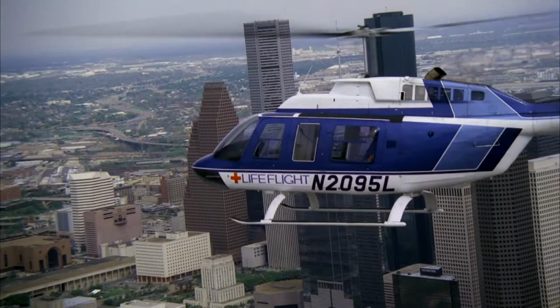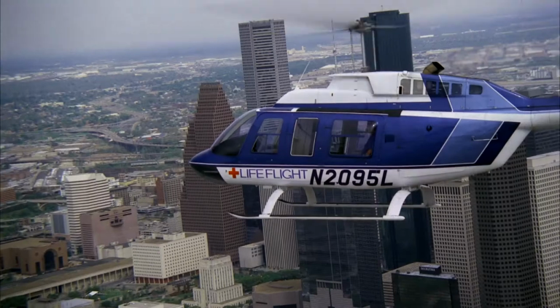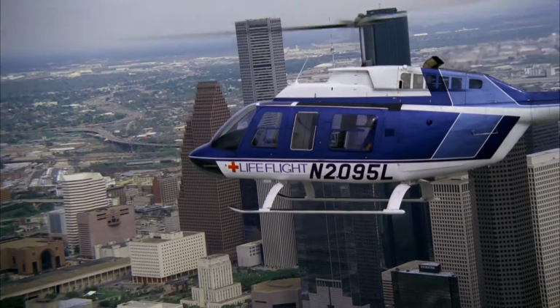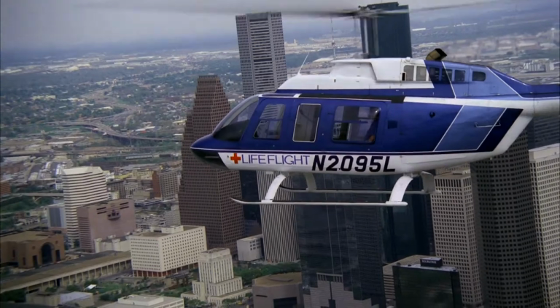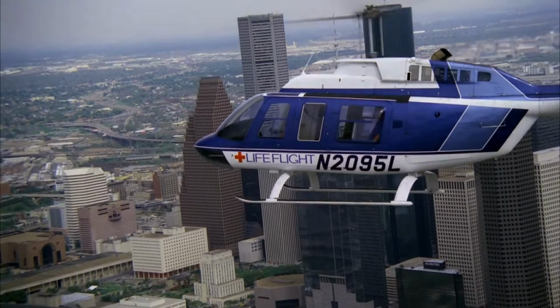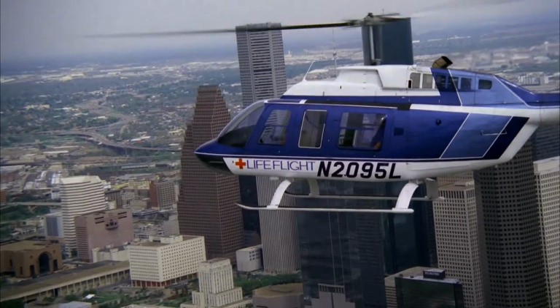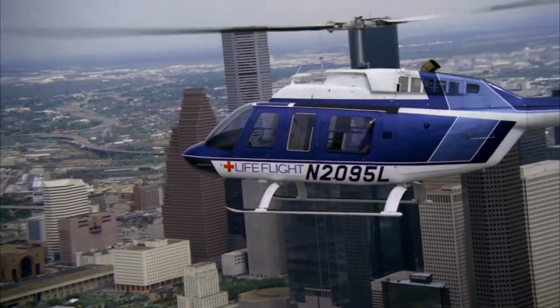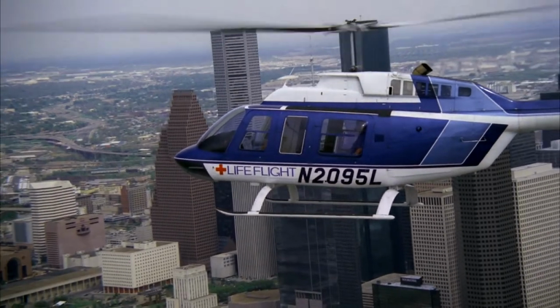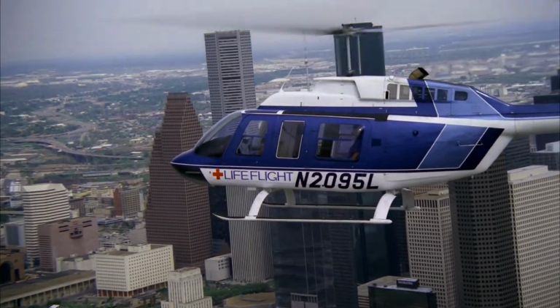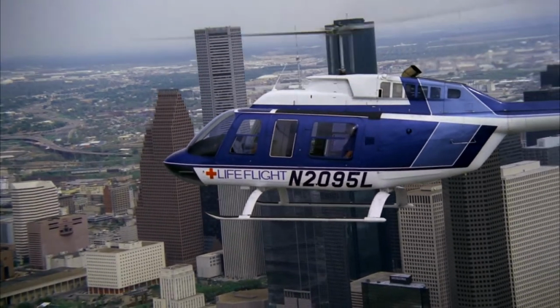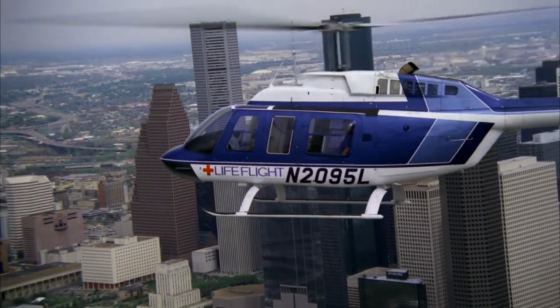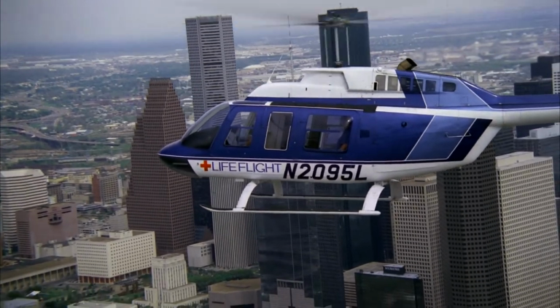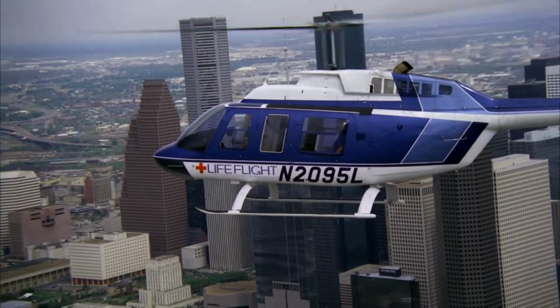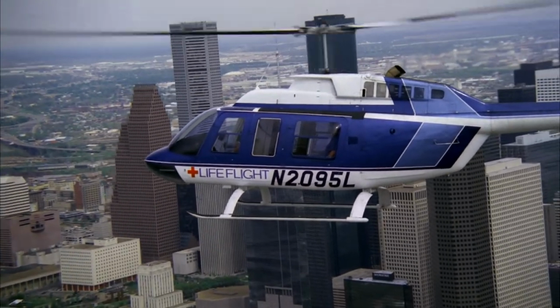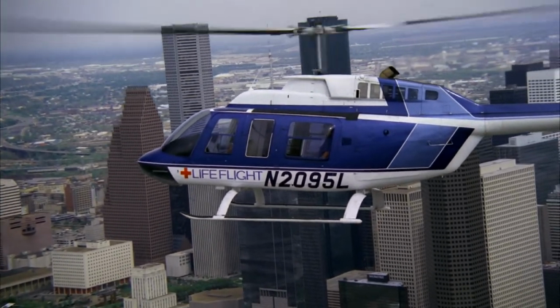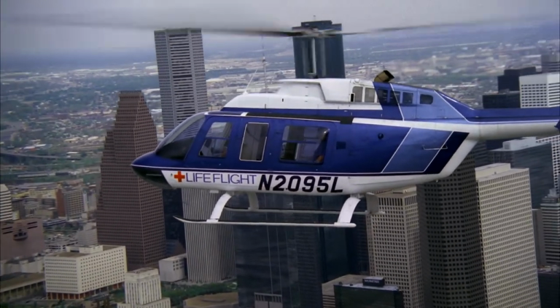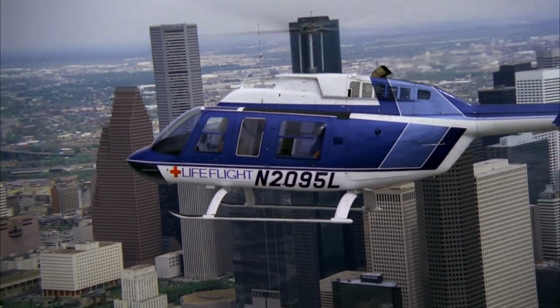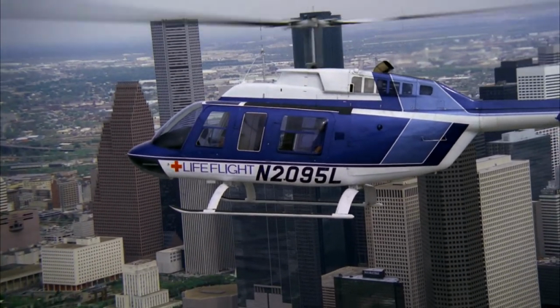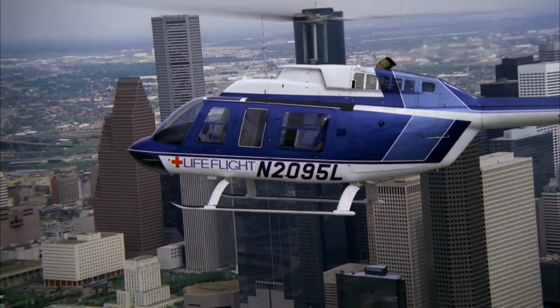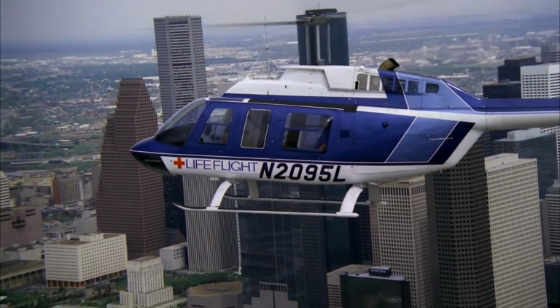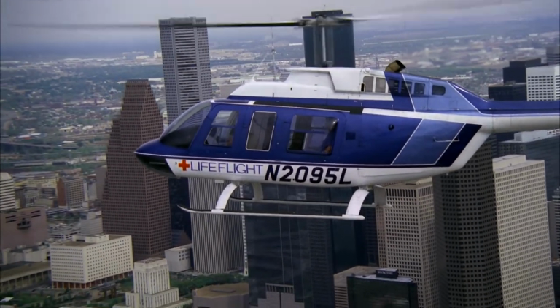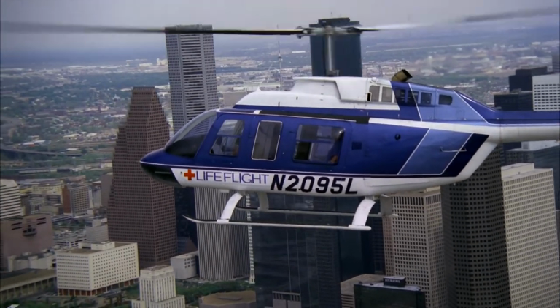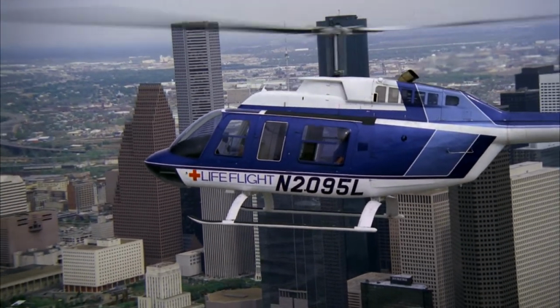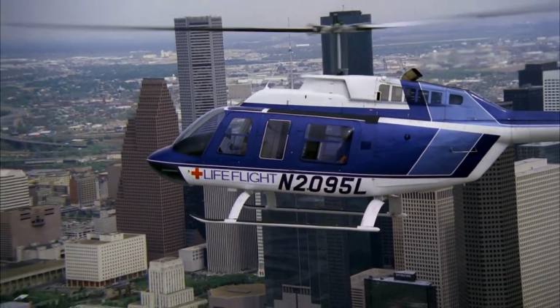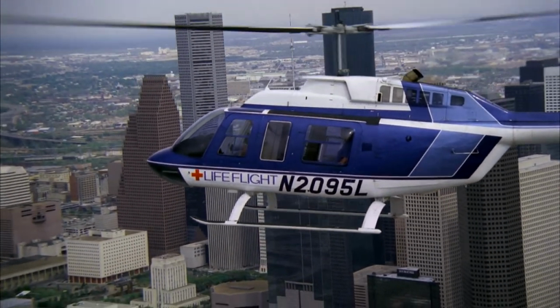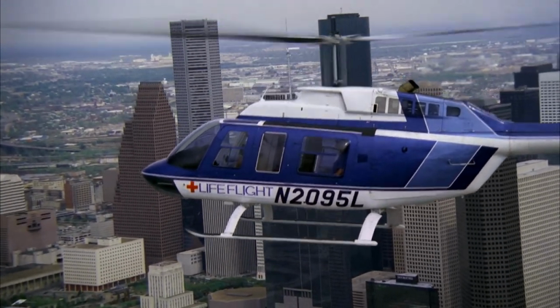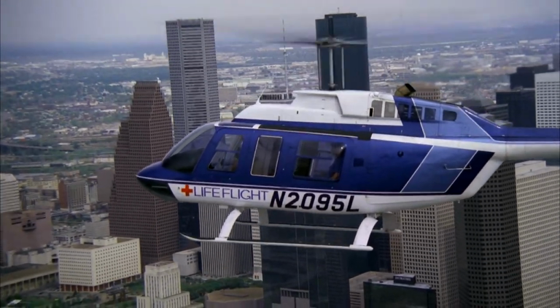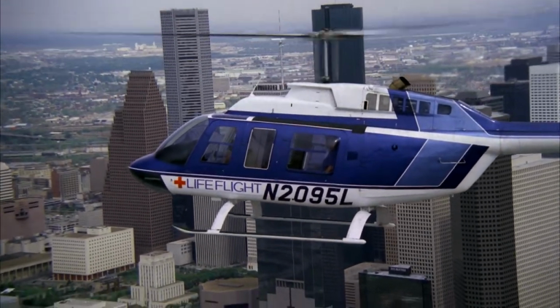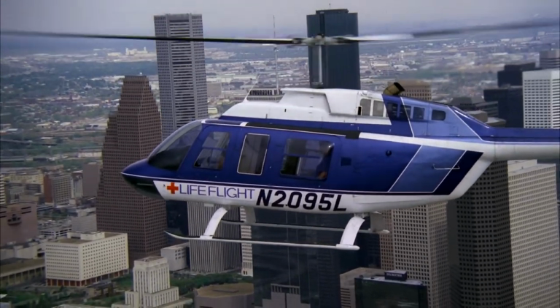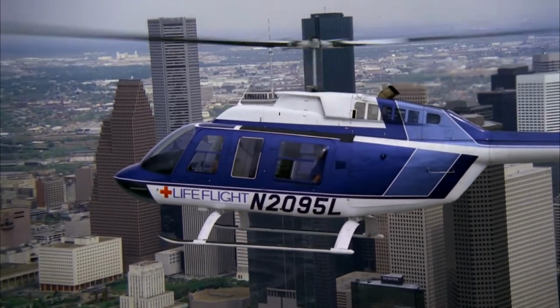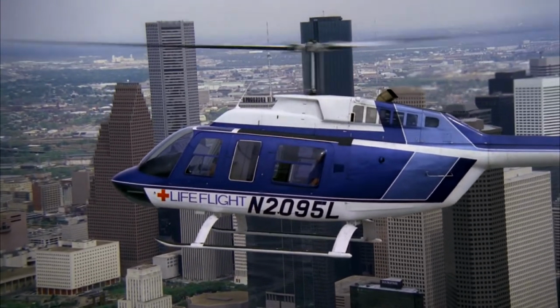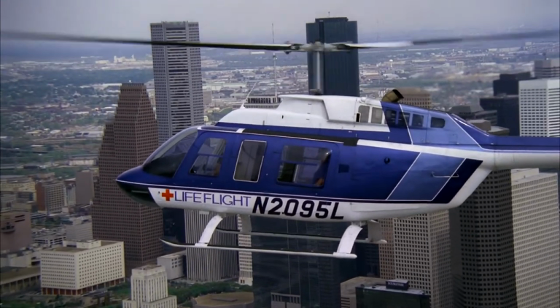Not to mention the fuel that powers hospitals, emergency helicopters, and ambulances.